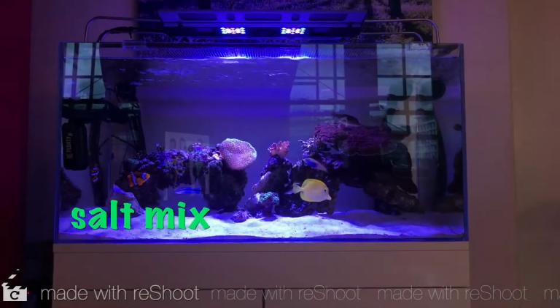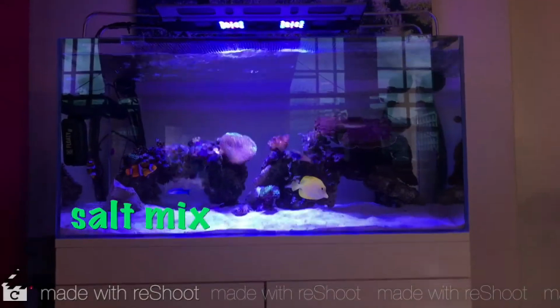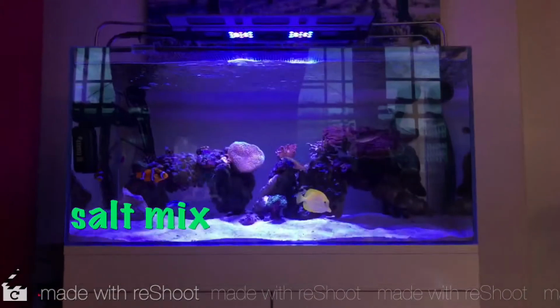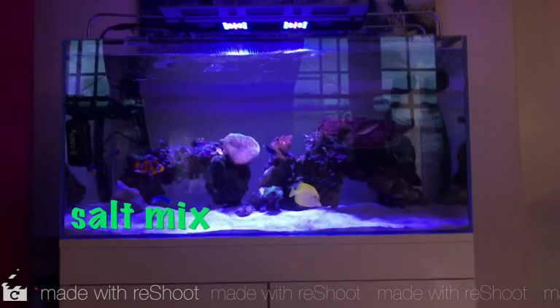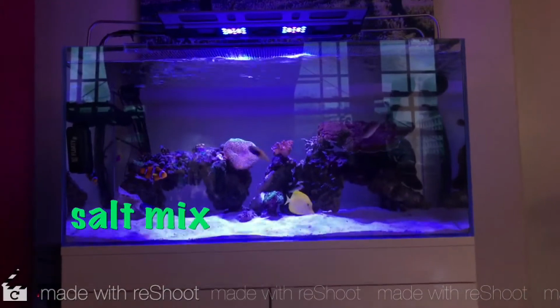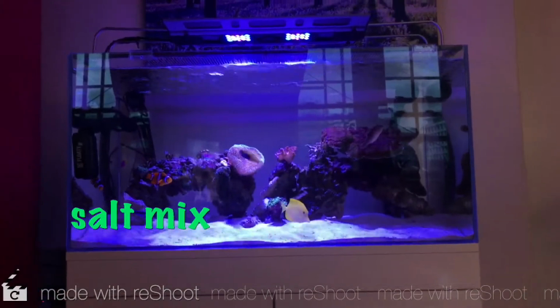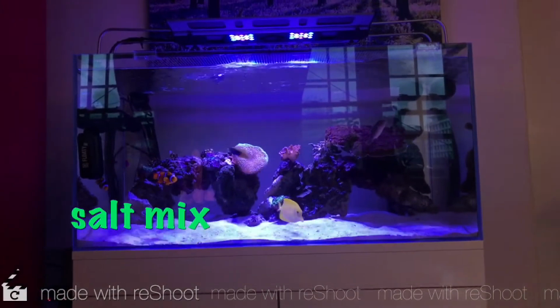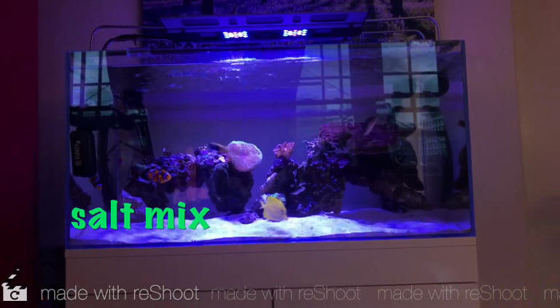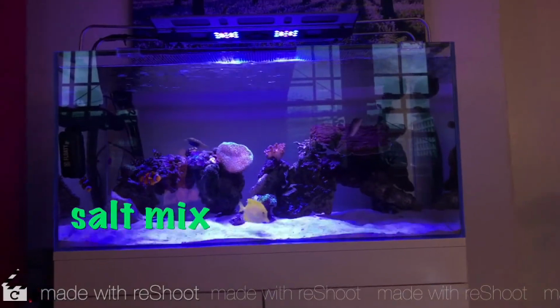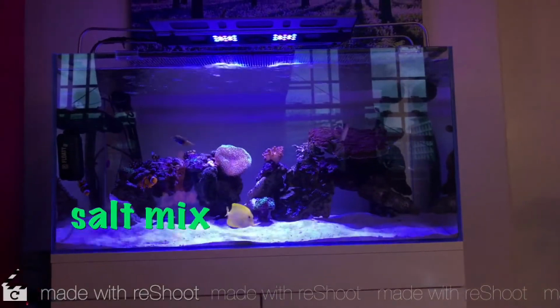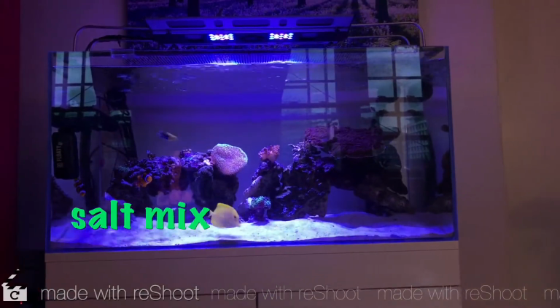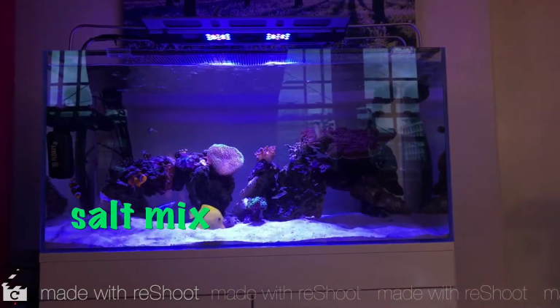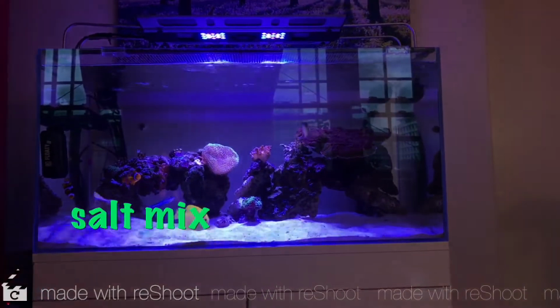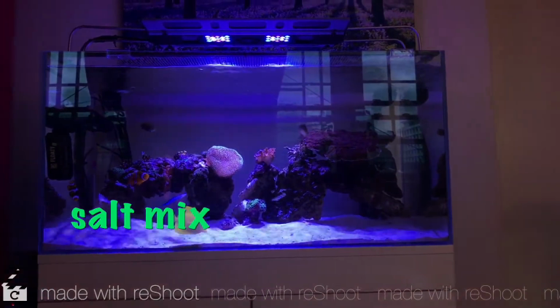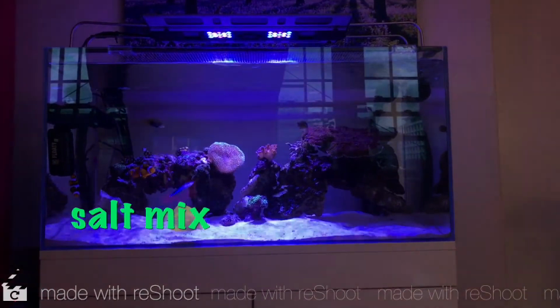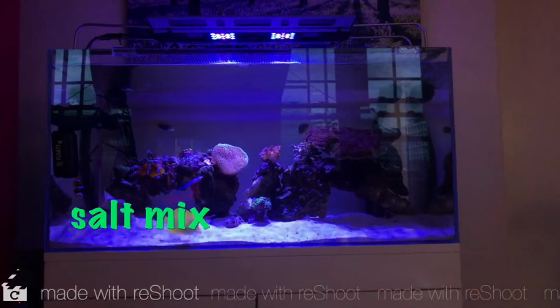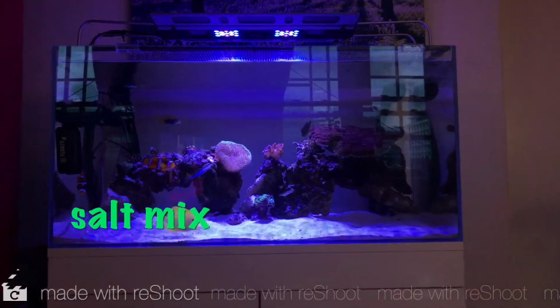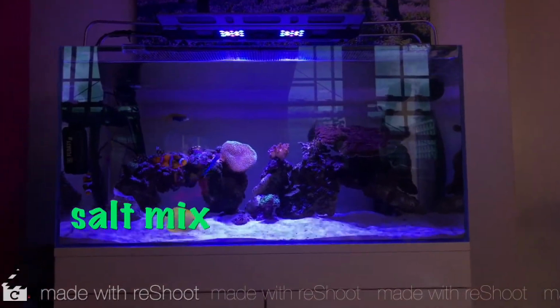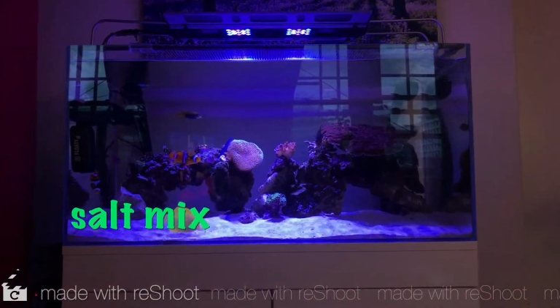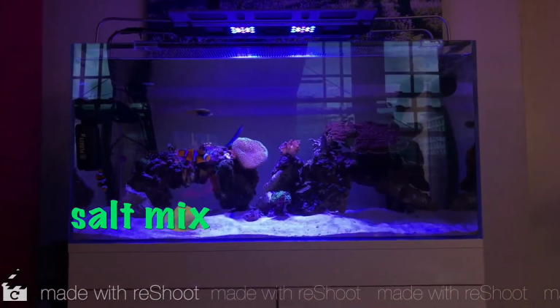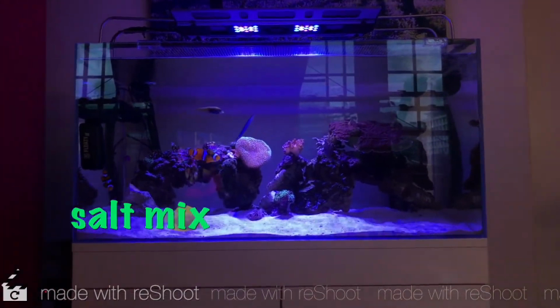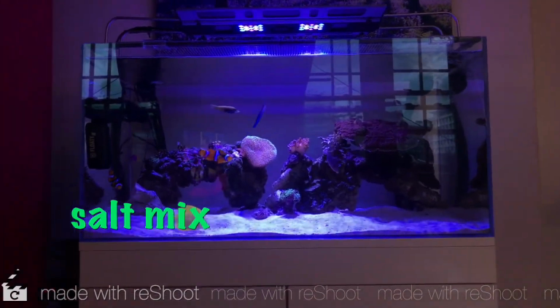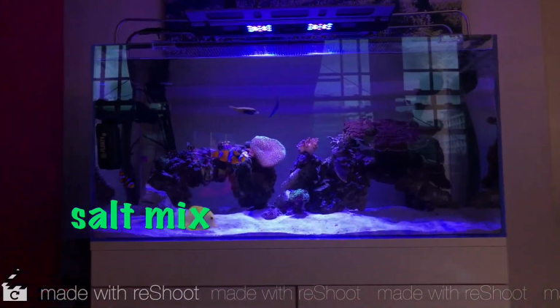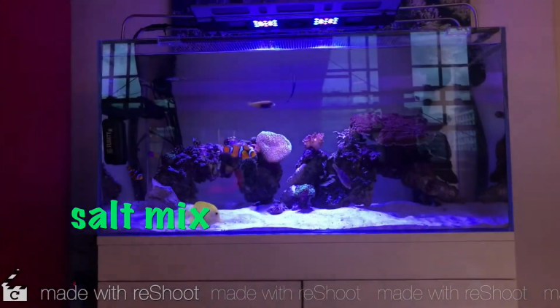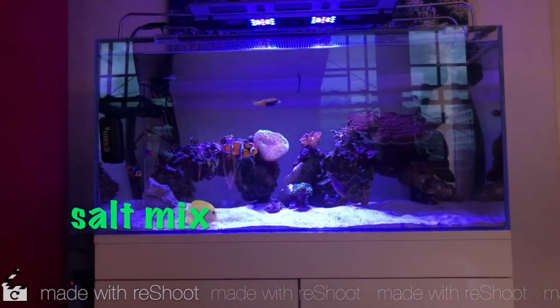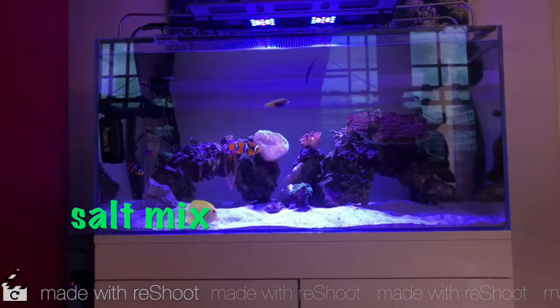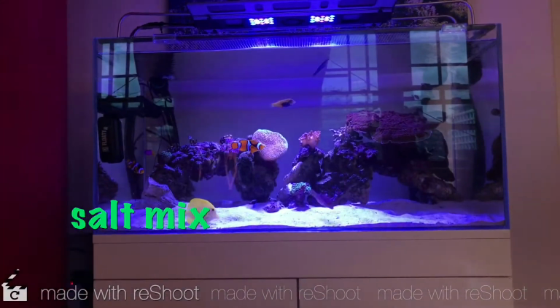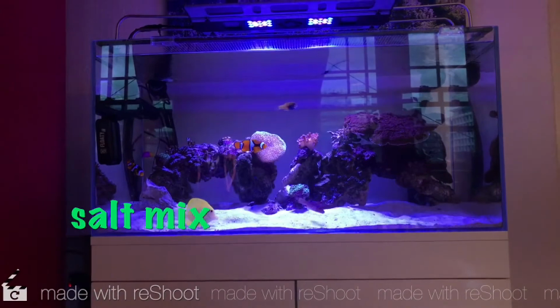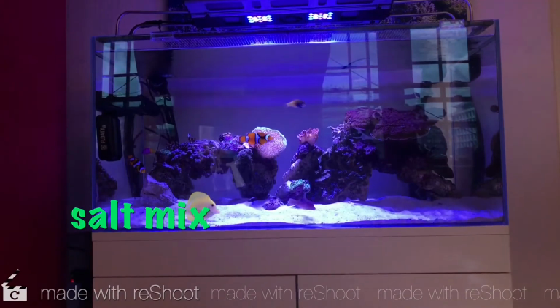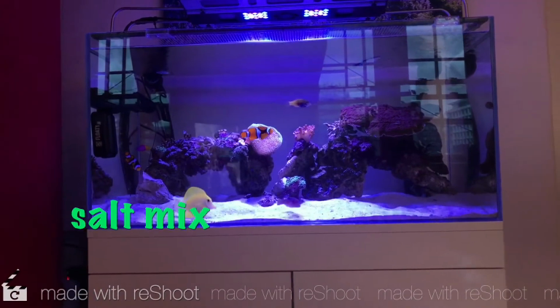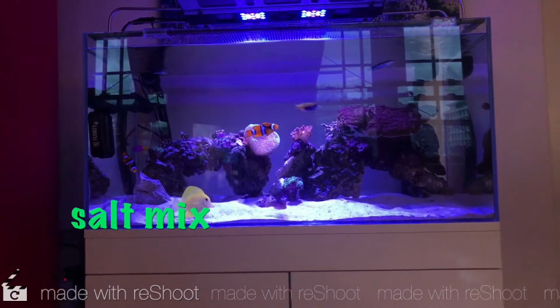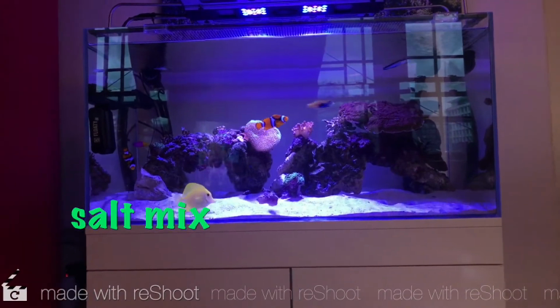Hey YouTubers, this is Lee, this is the Reef2Reef channel. I'm bringing this video to you today on salt and salt mixing.